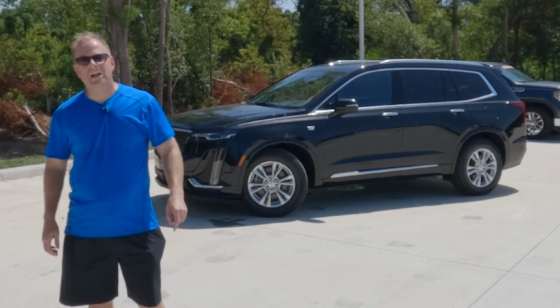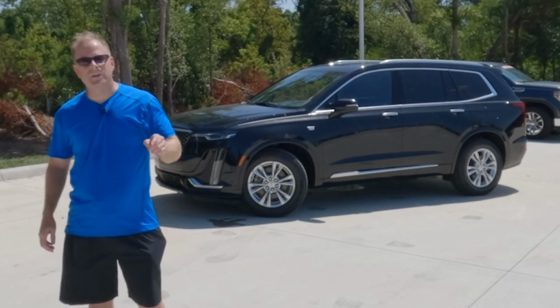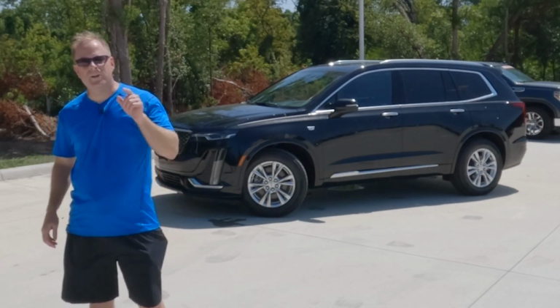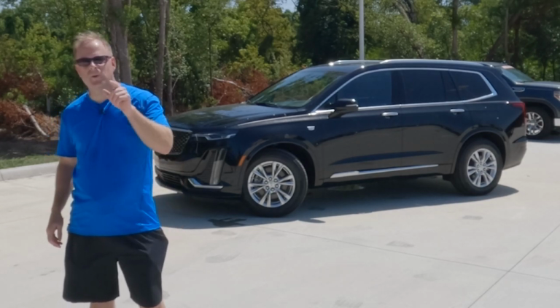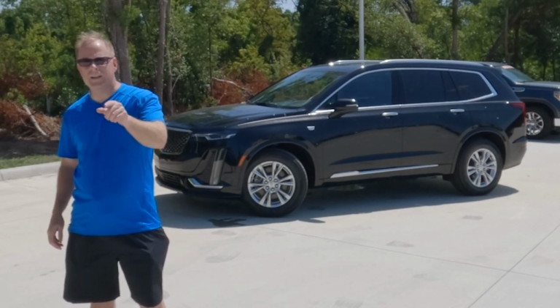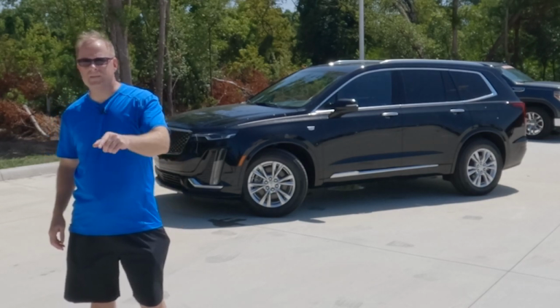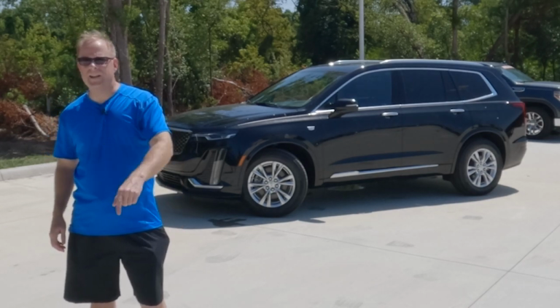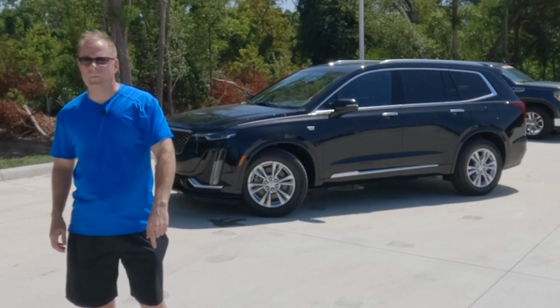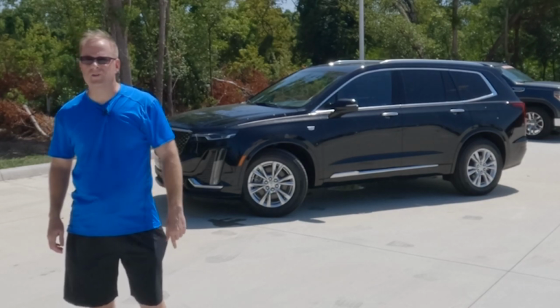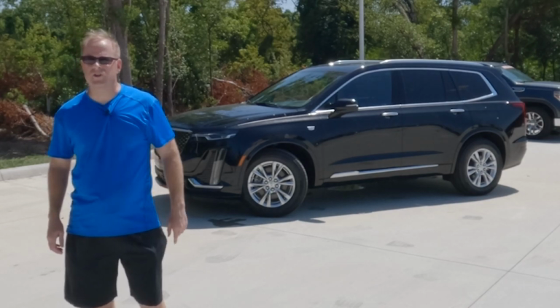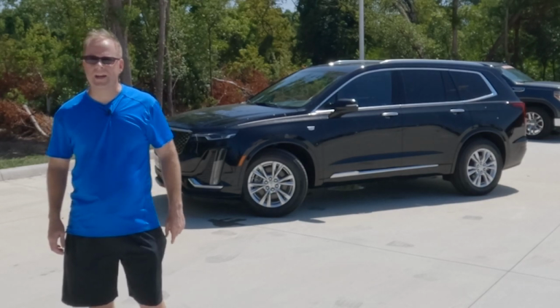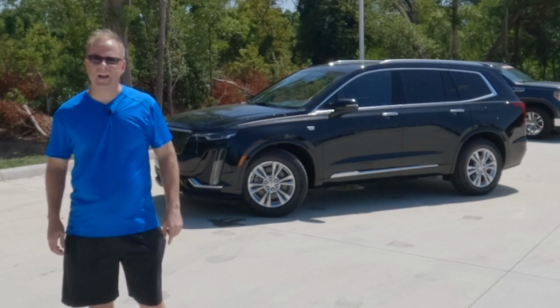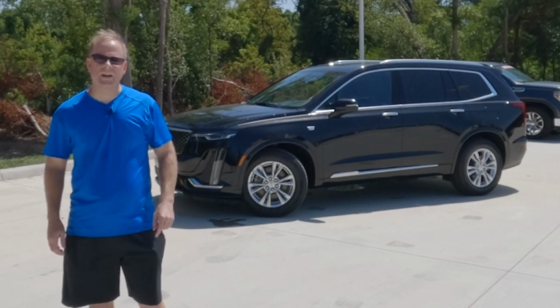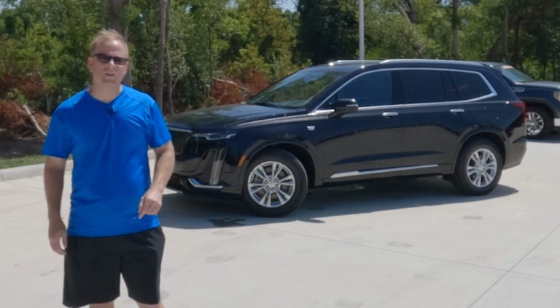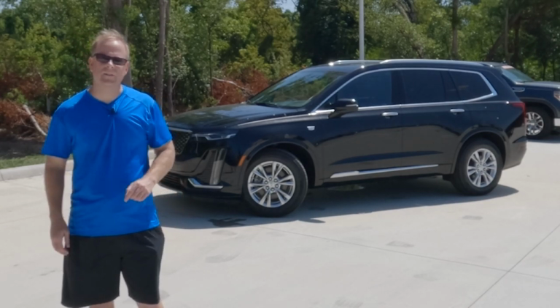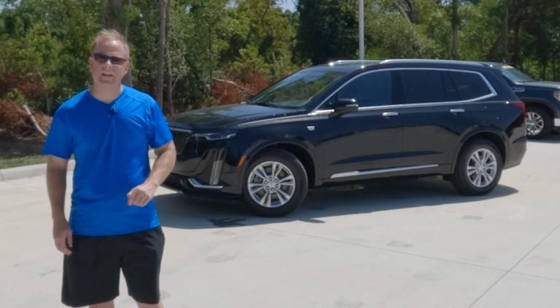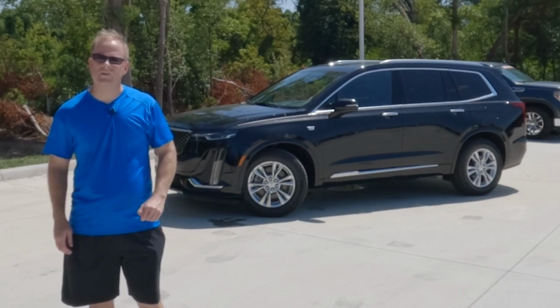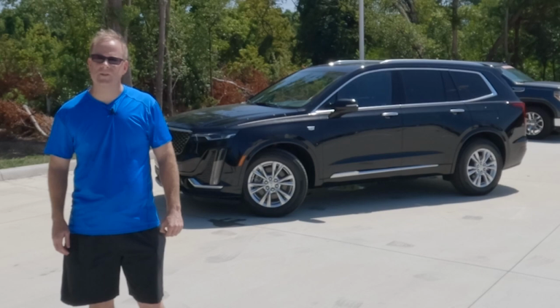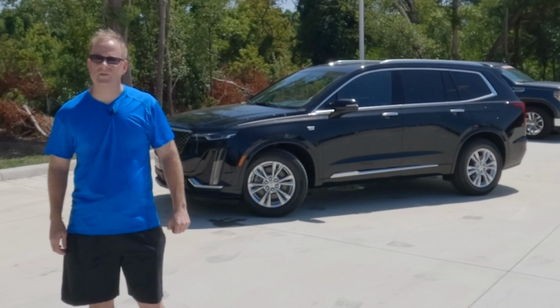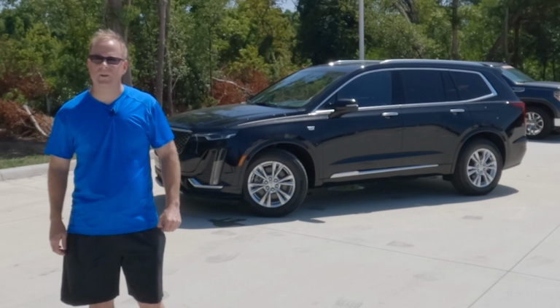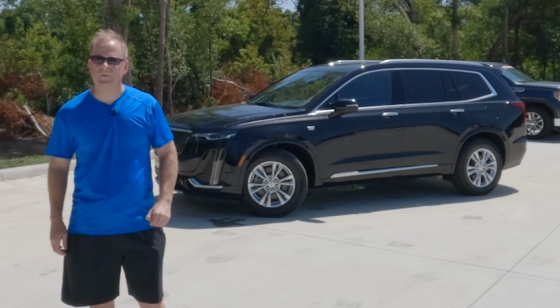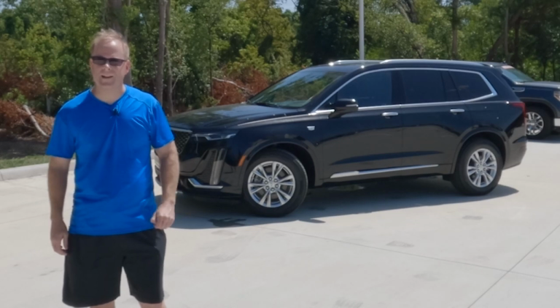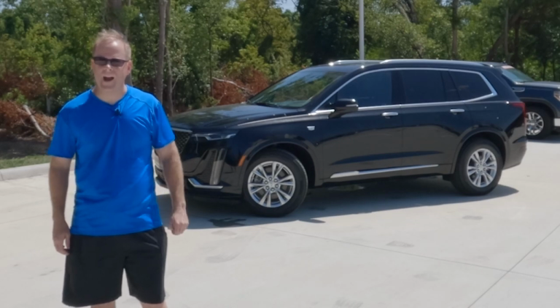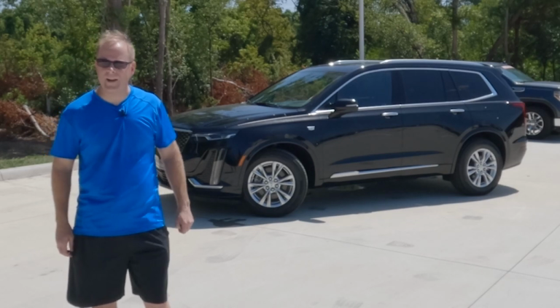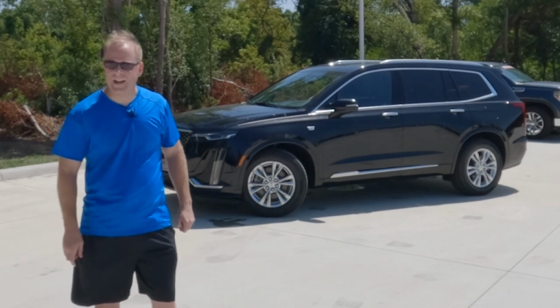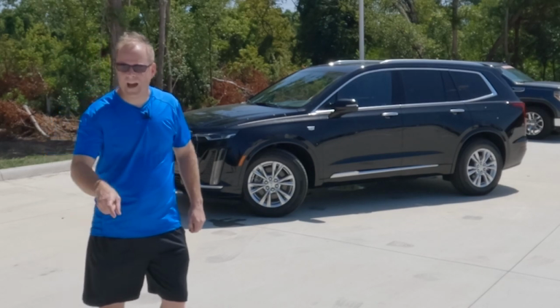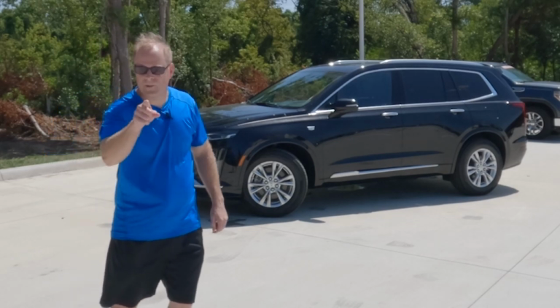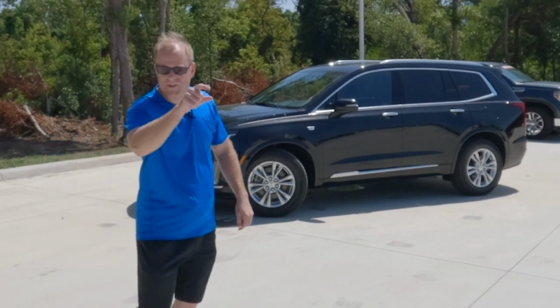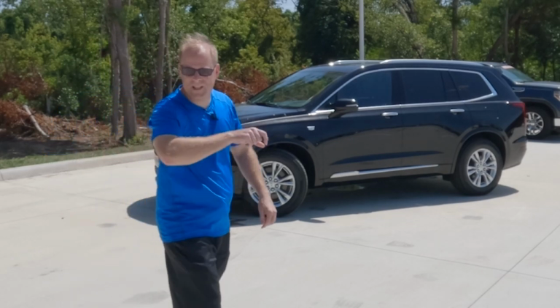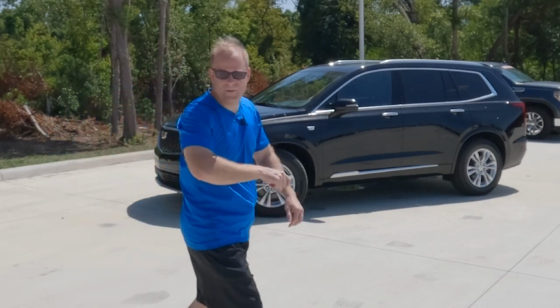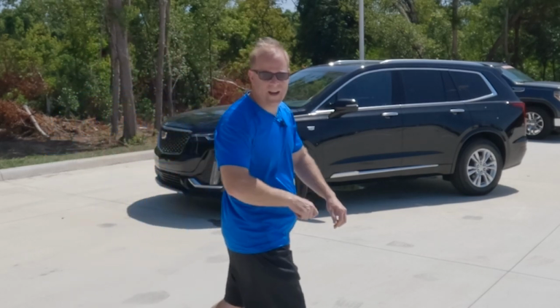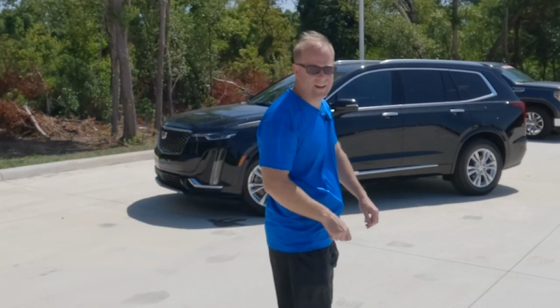A special thanks to all of you for giving me the opportunity to help you find your next vehicle. If you enjoyed this video, make sure to check out another video on the screen right now, and I will see you there.